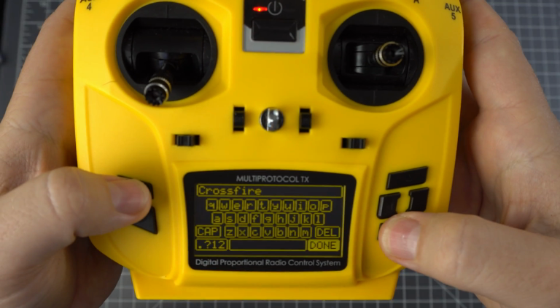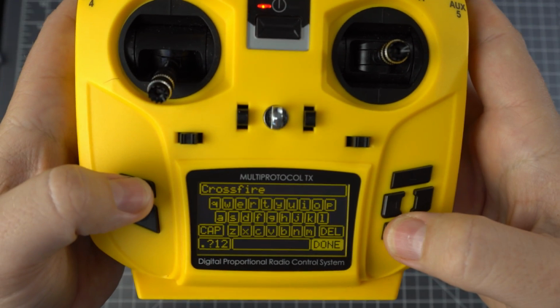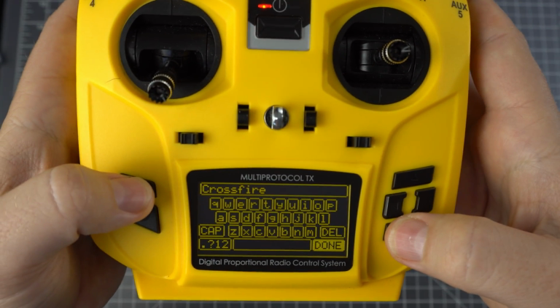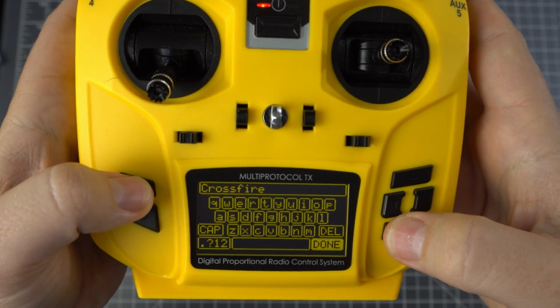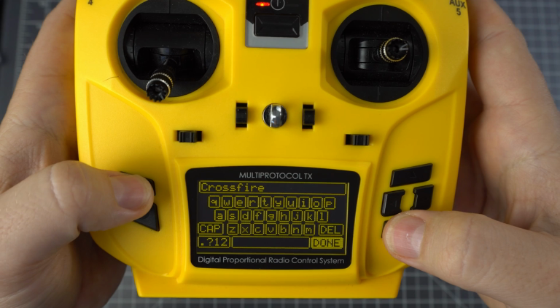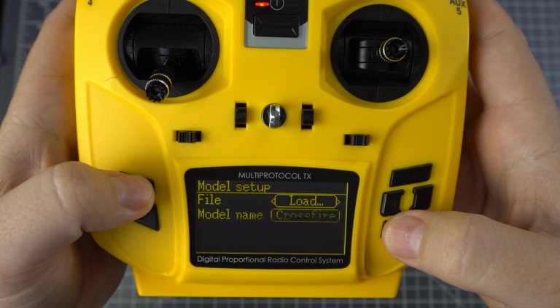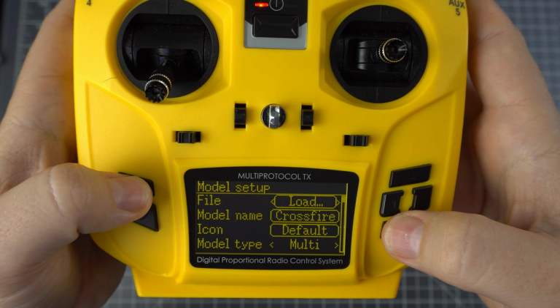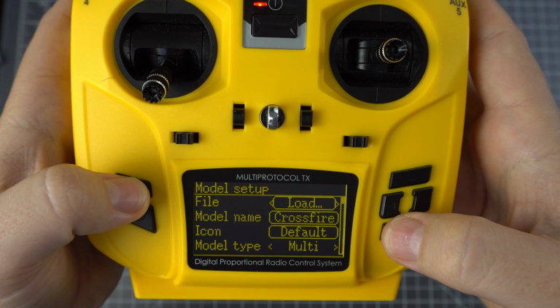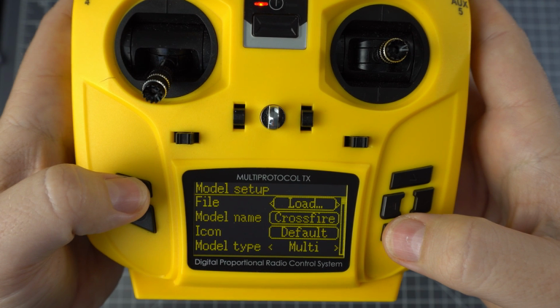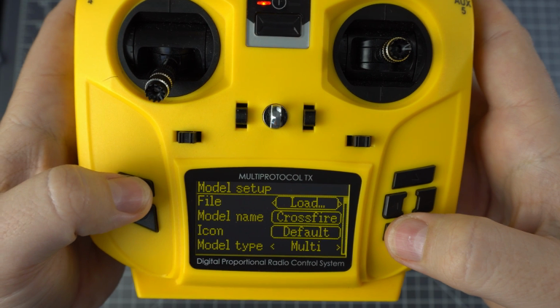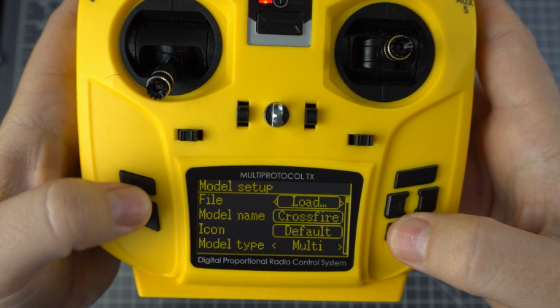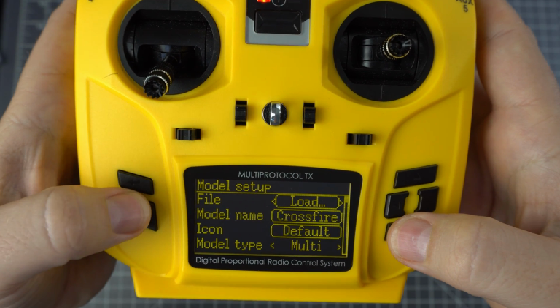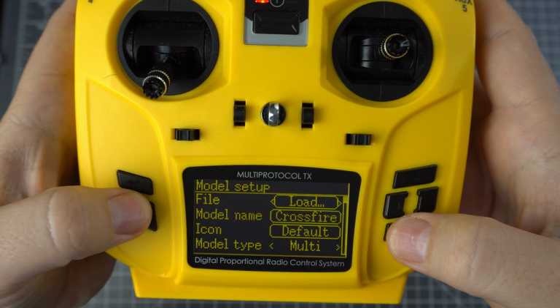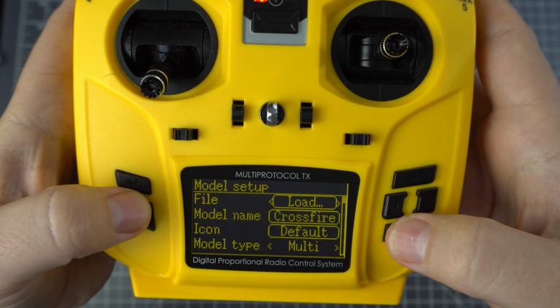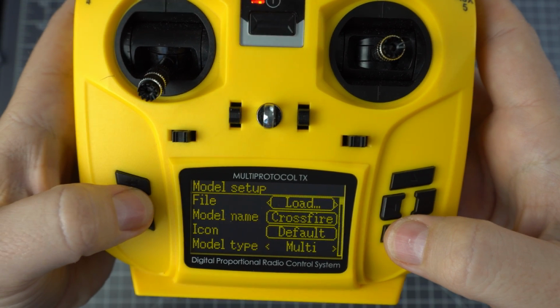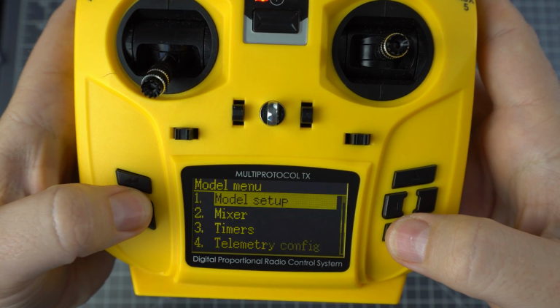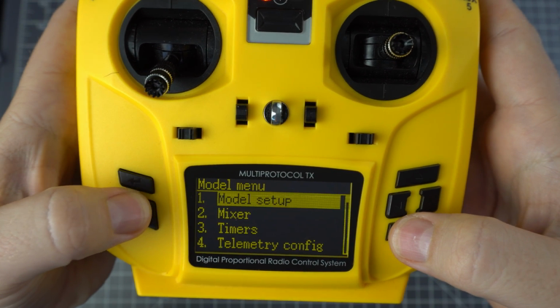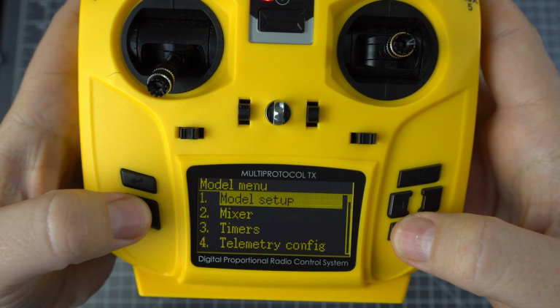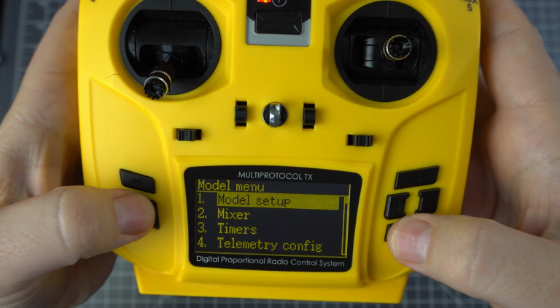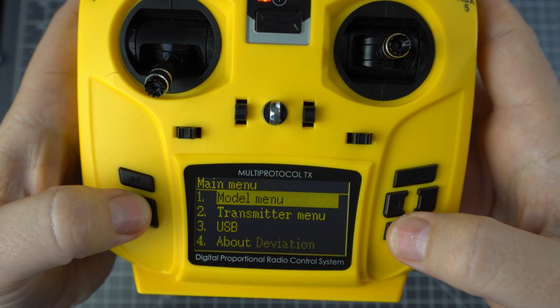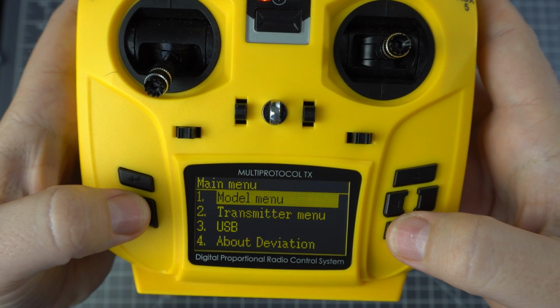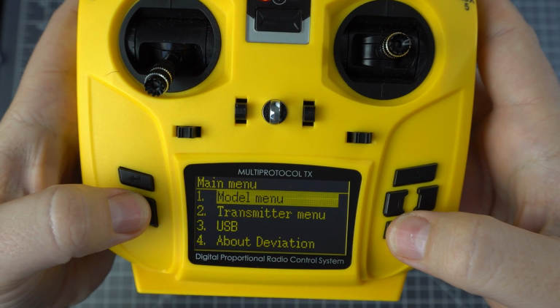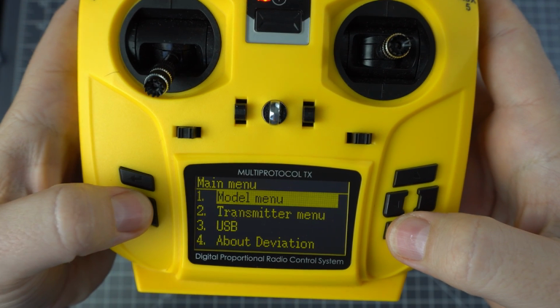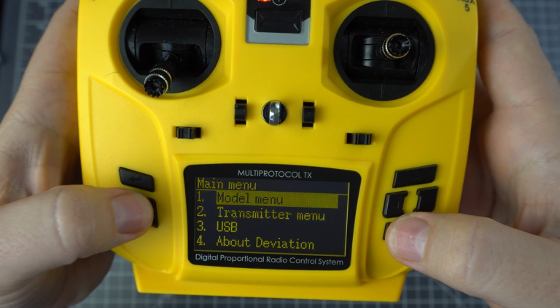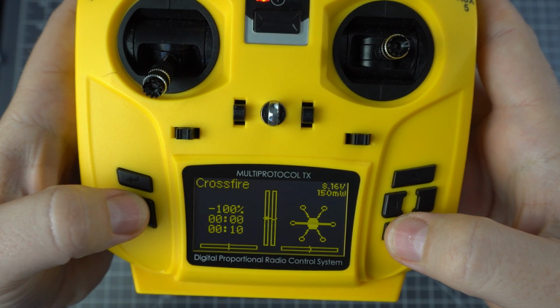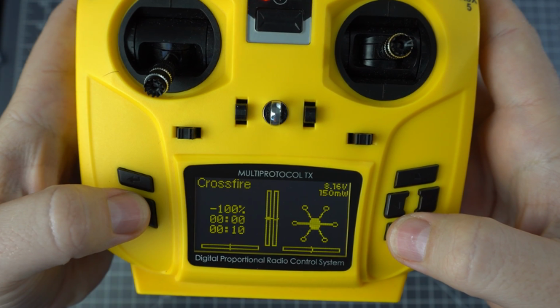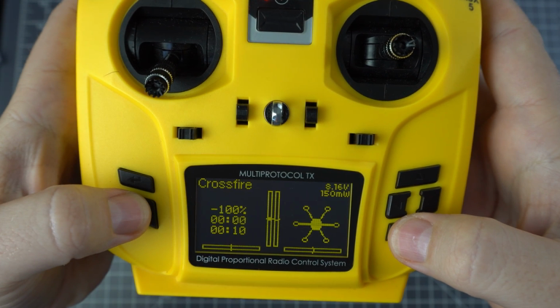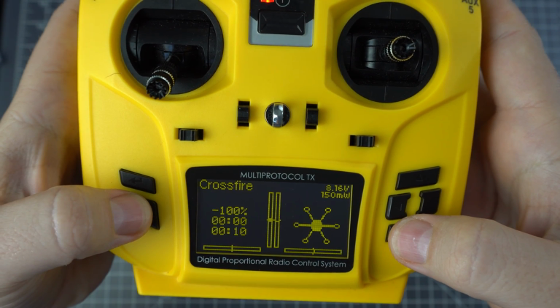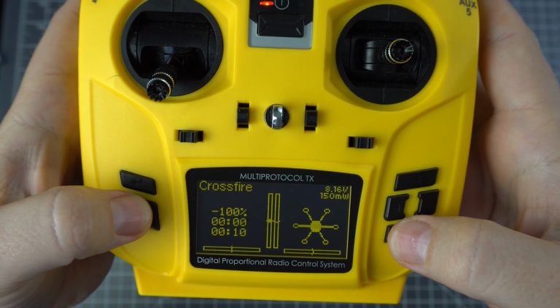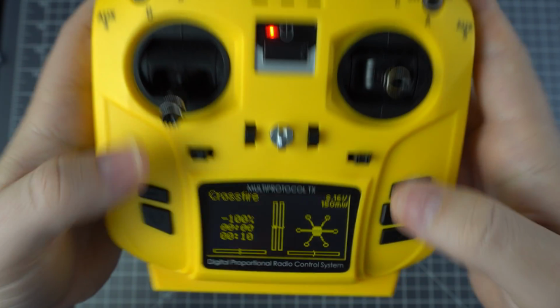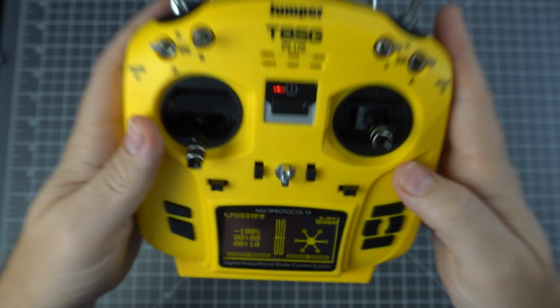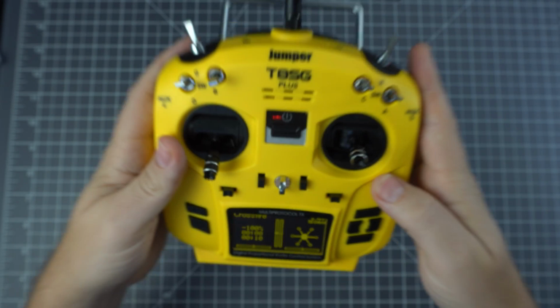There's no LUA script support quite yet, so to make any changes to the receiver or the module you'll need to use a Taranis radio.